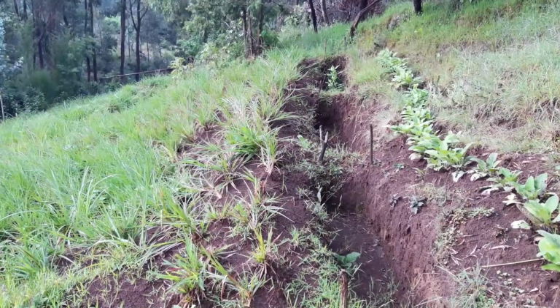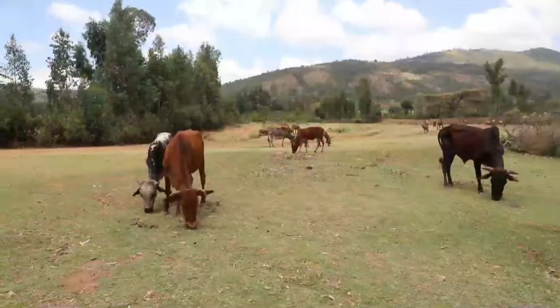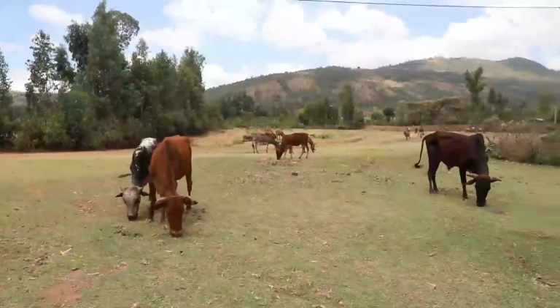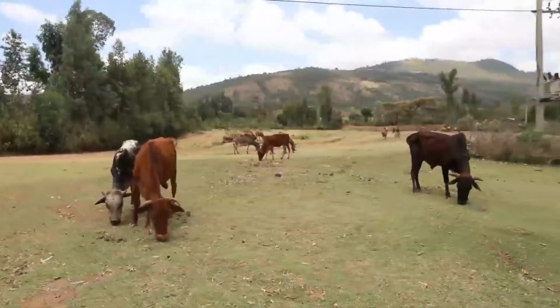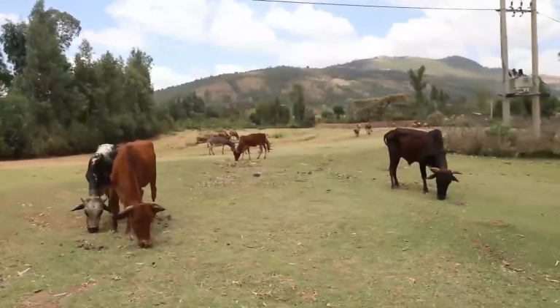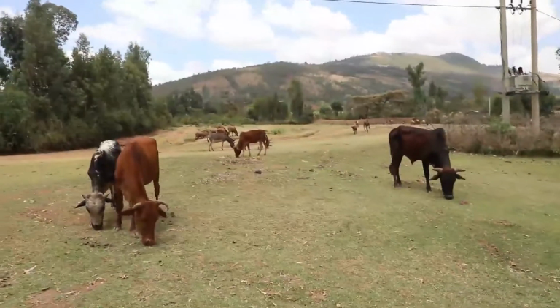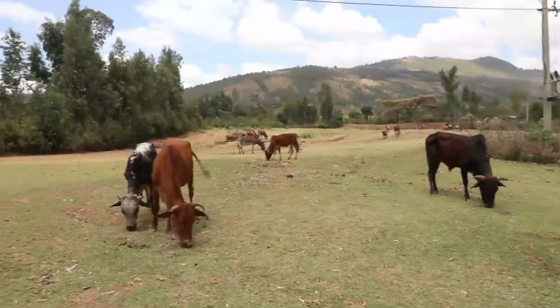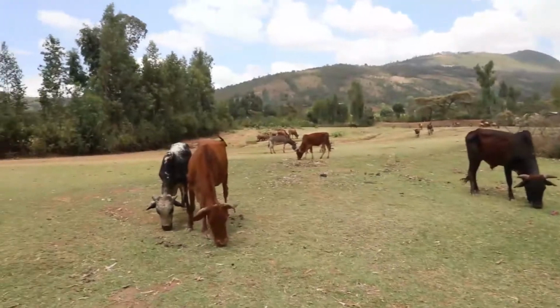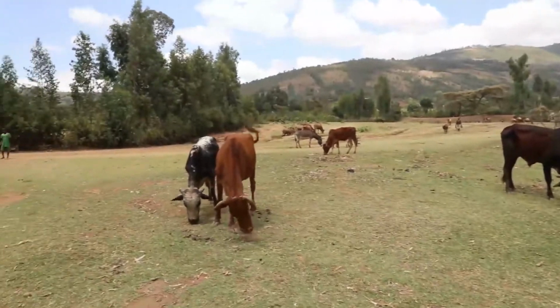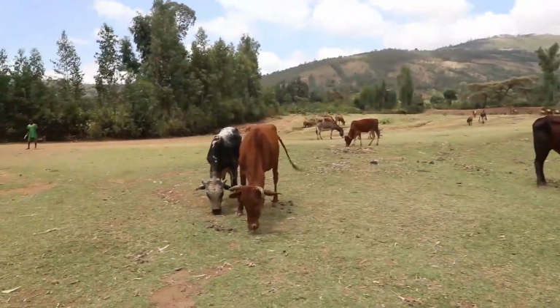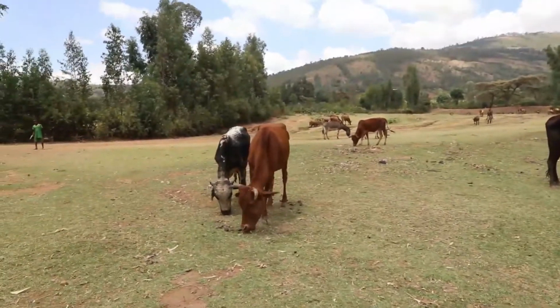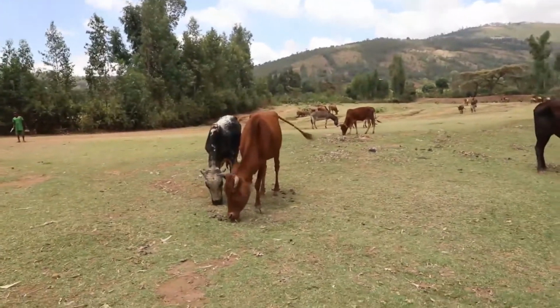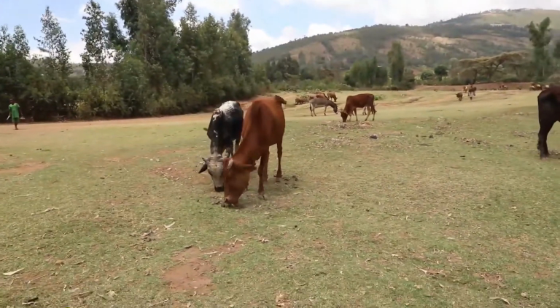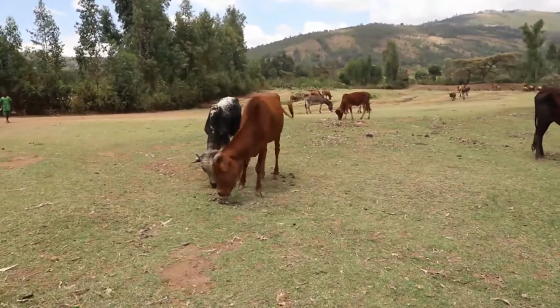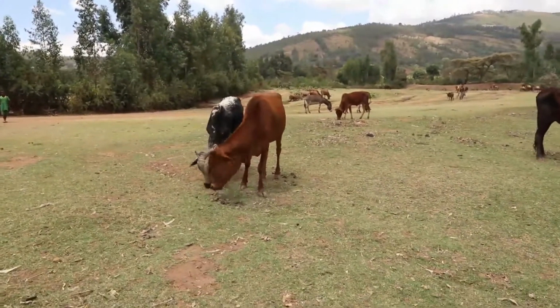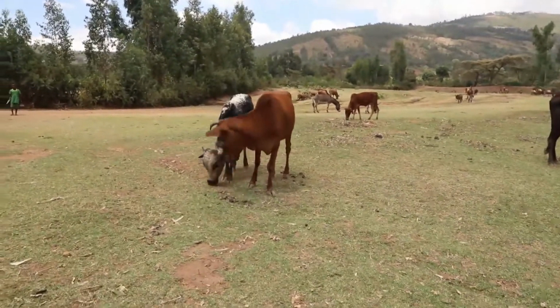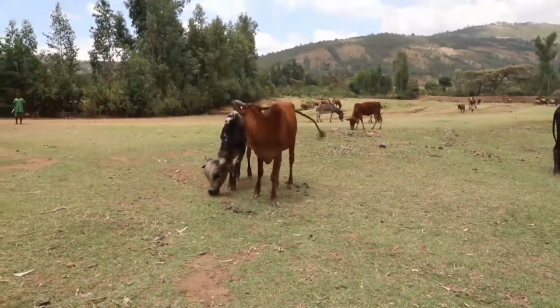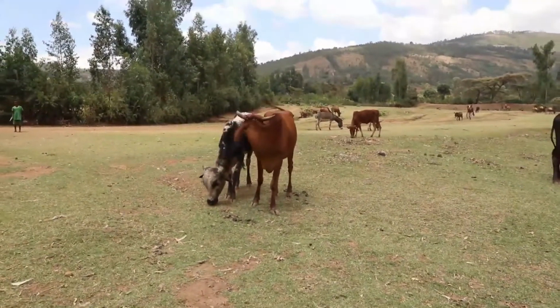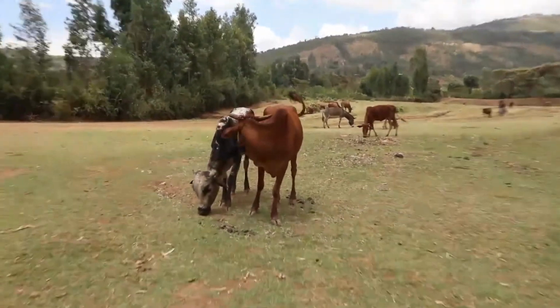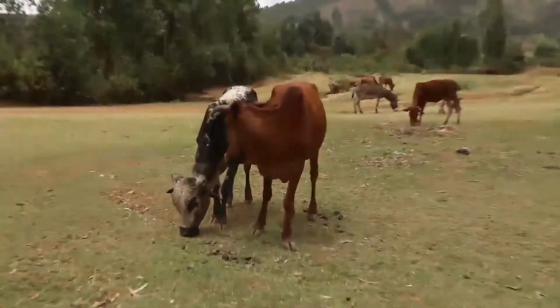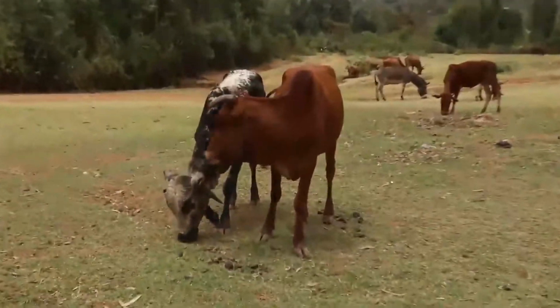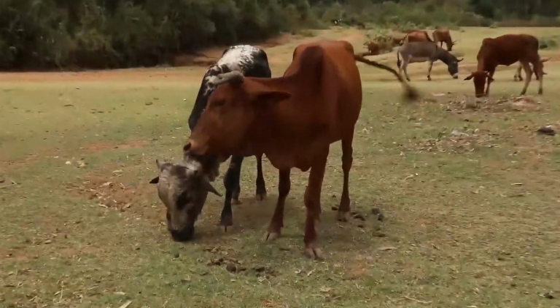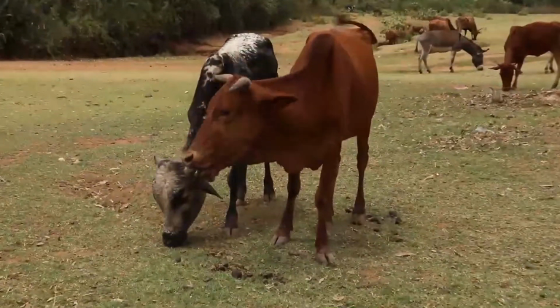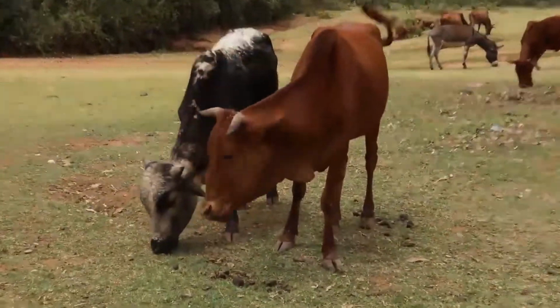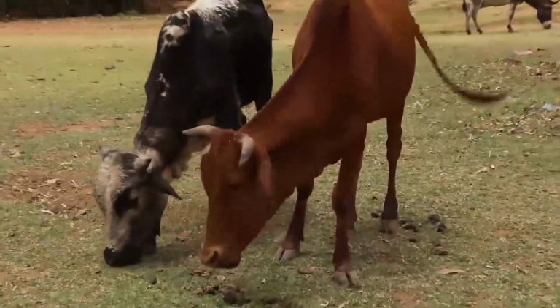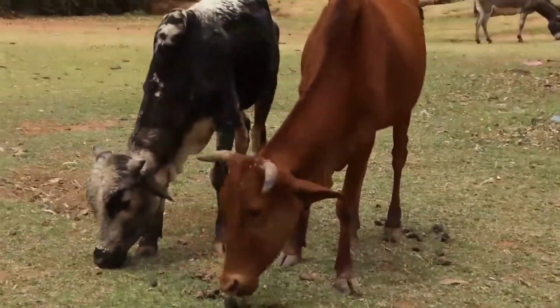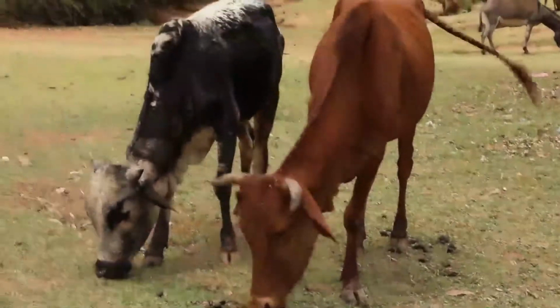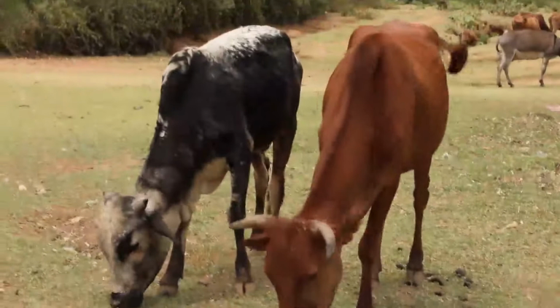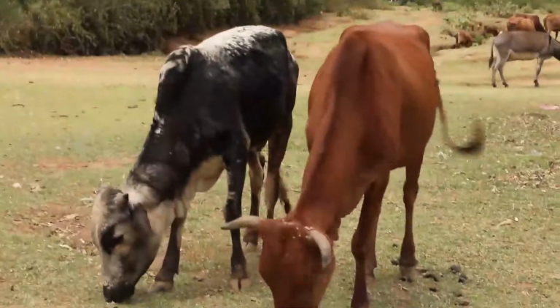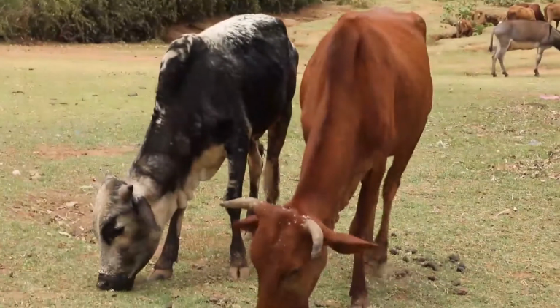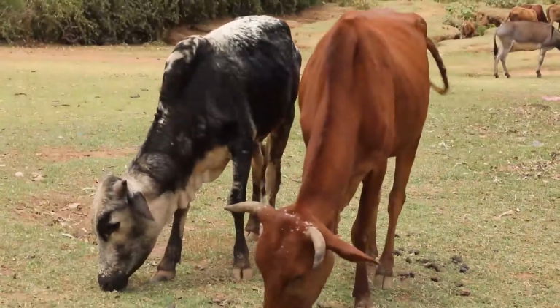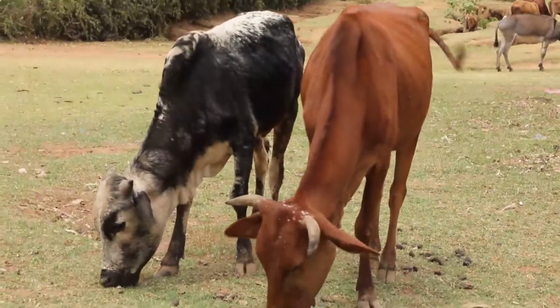In addition, the approach reduces the burden on women who collect fodder for livestock feeding and puts an end to open grazing.